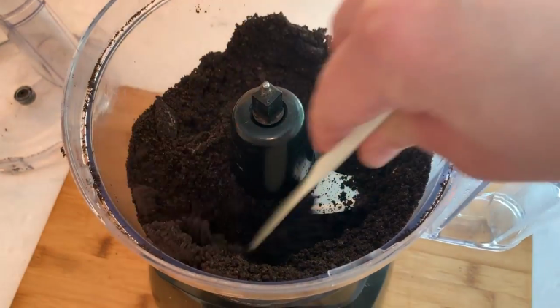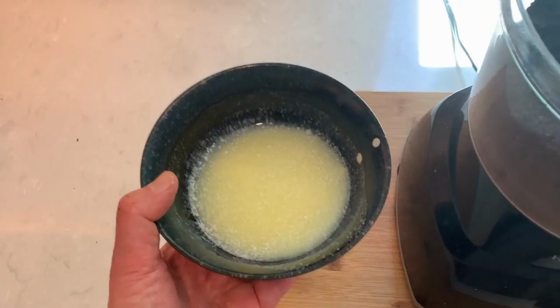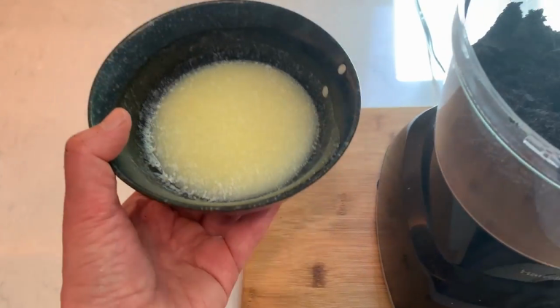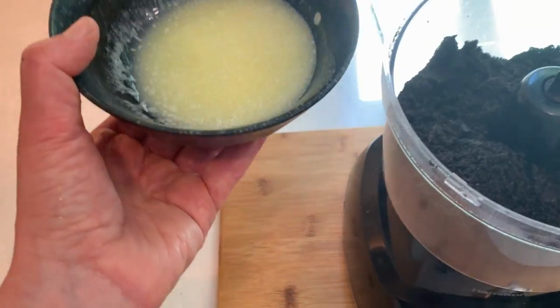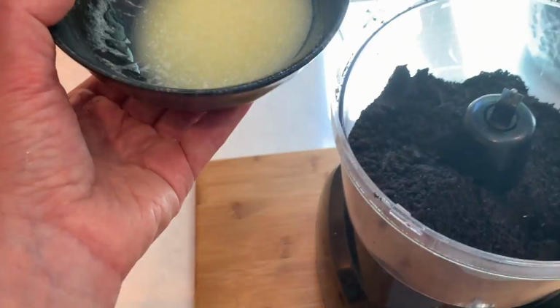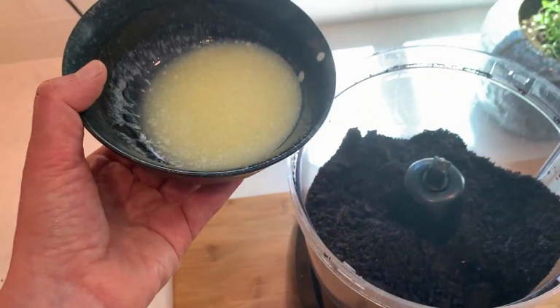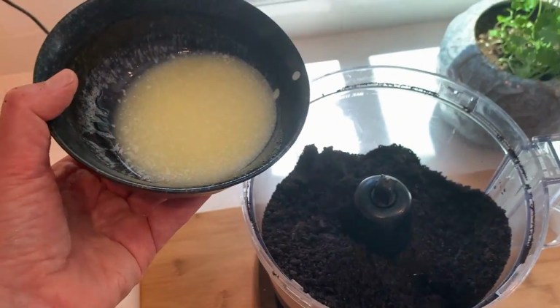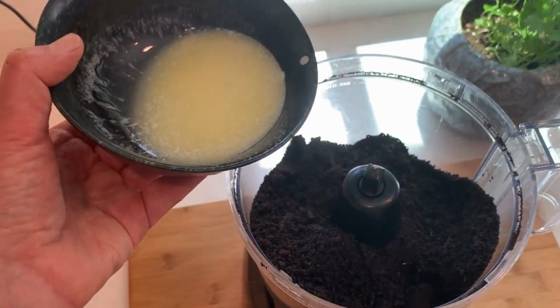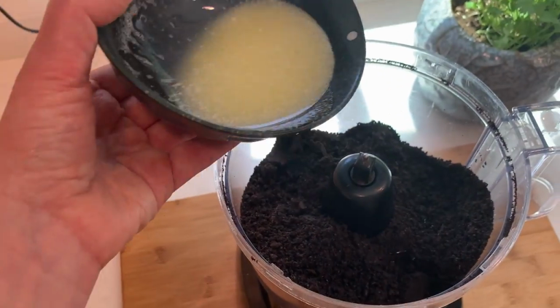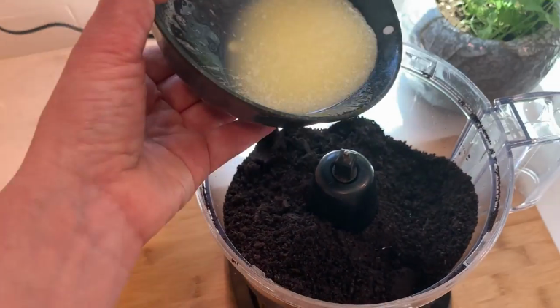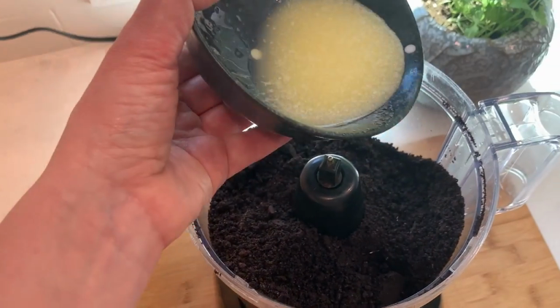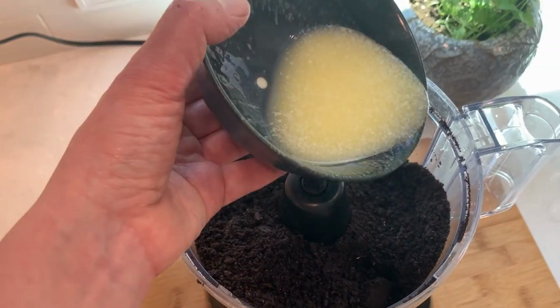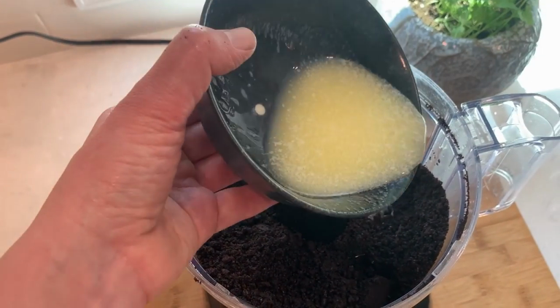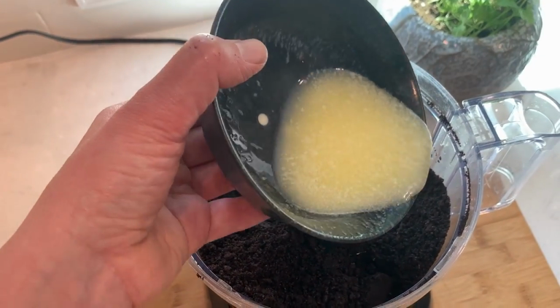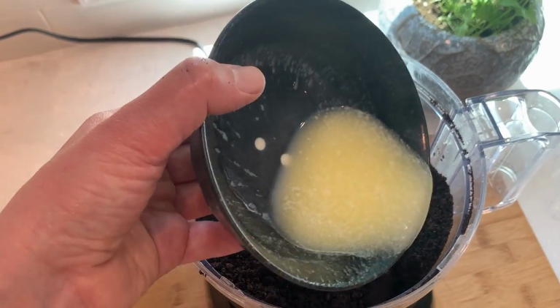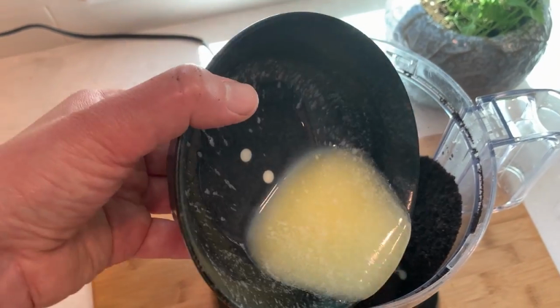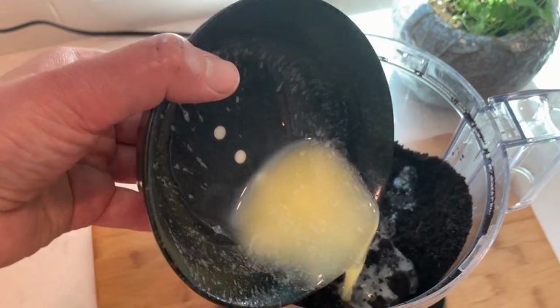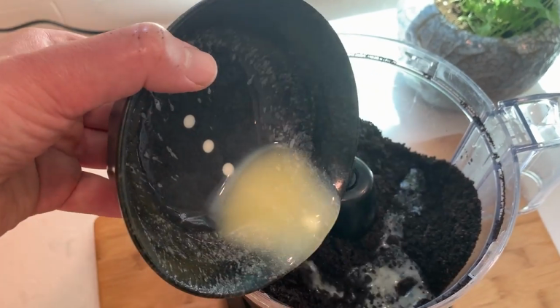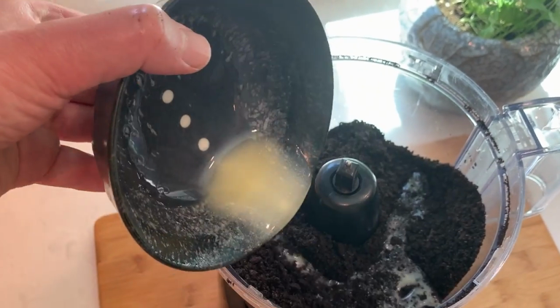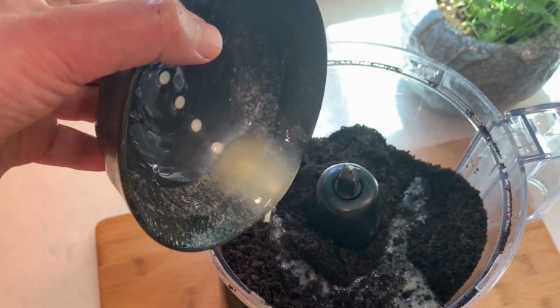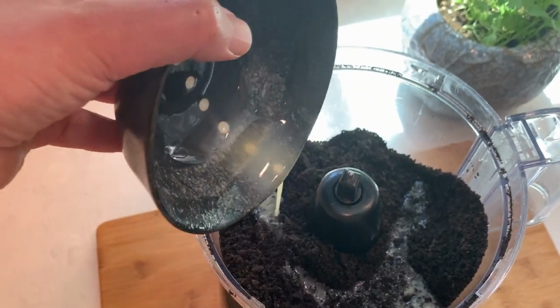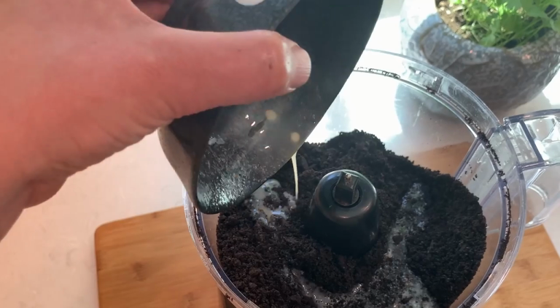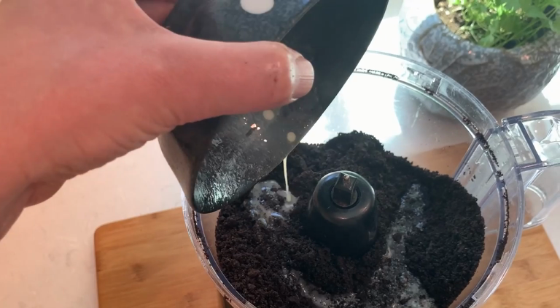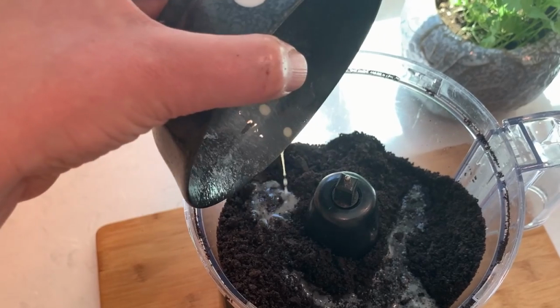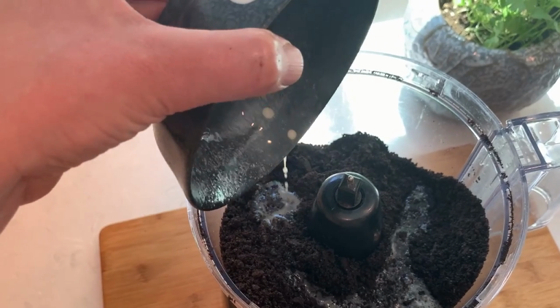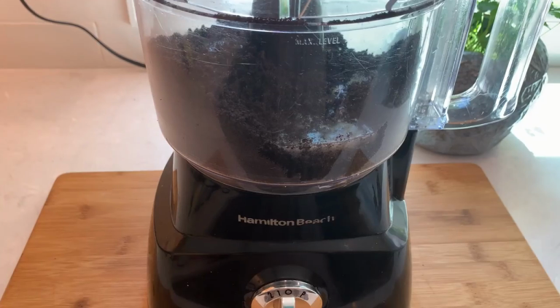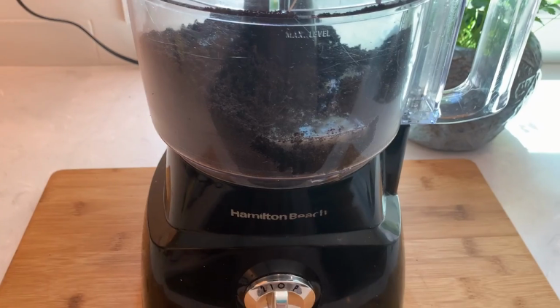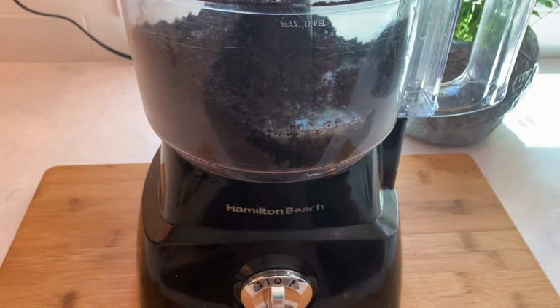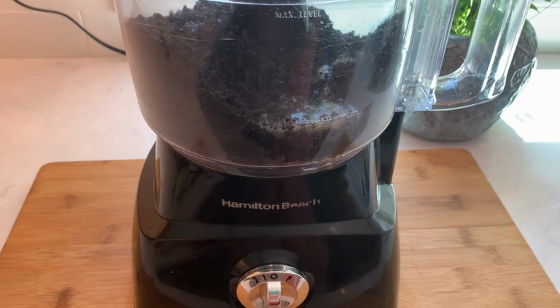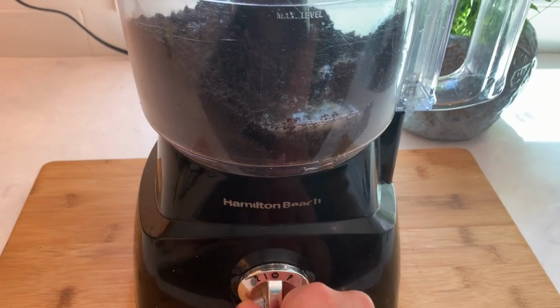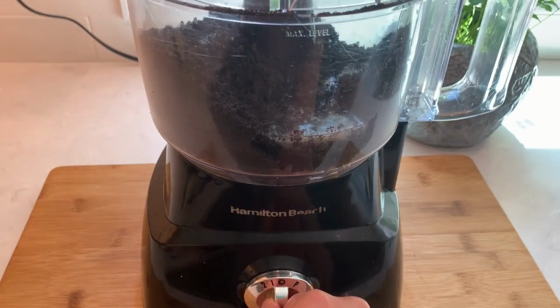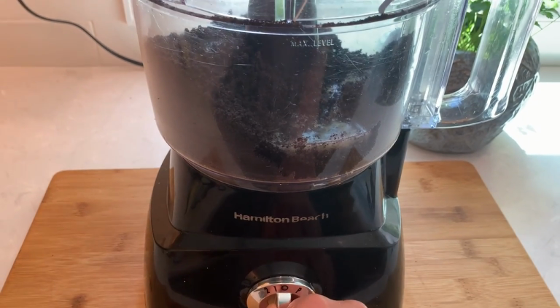To this we will add 5 tablespoons of melted butter and give it a couple more pulses to make sure it's mixed in evenly.